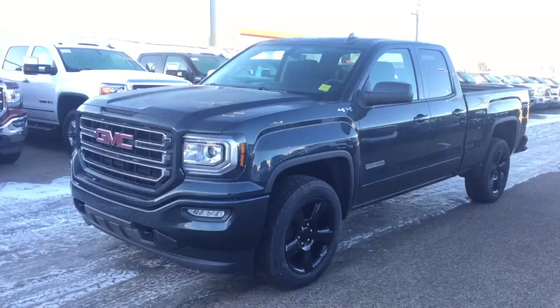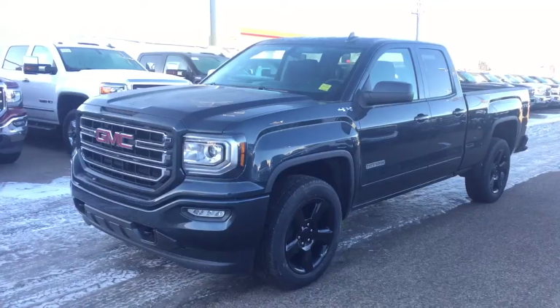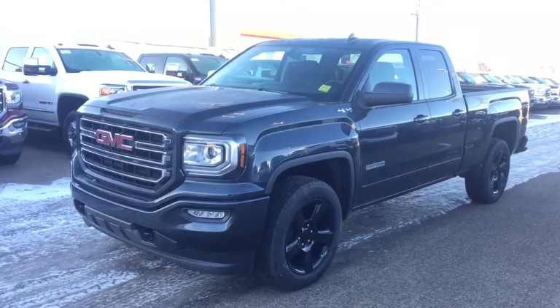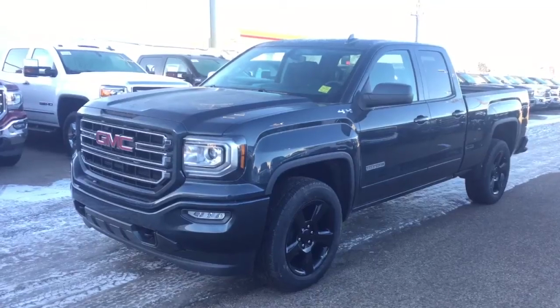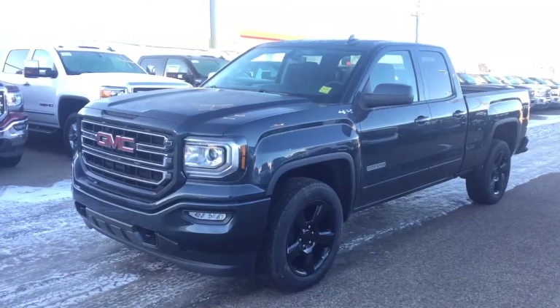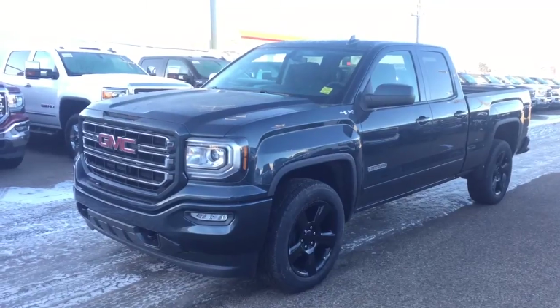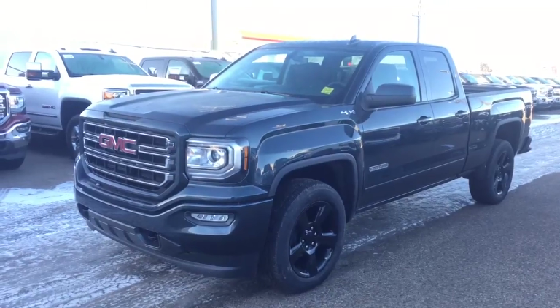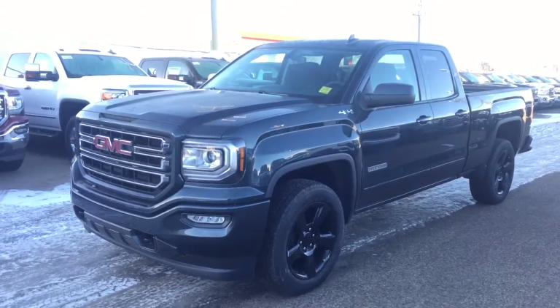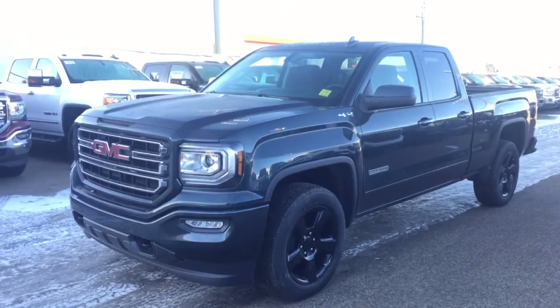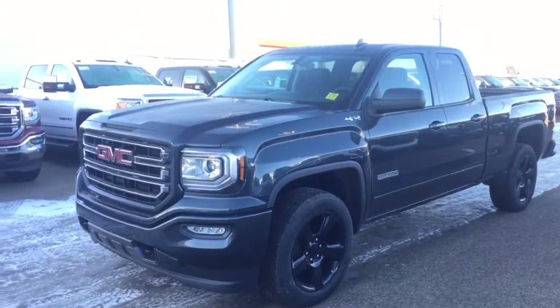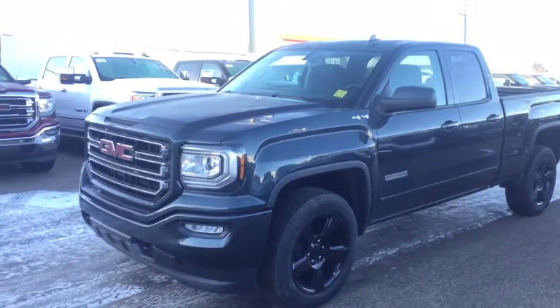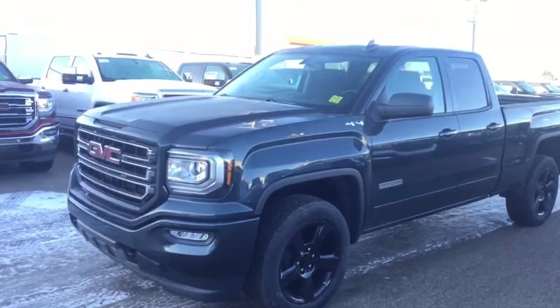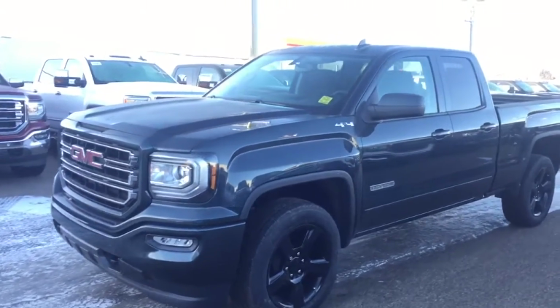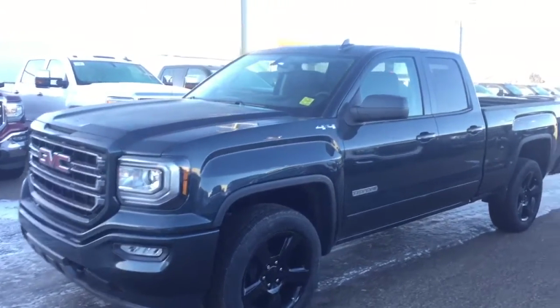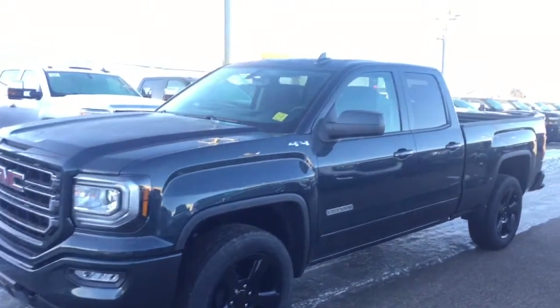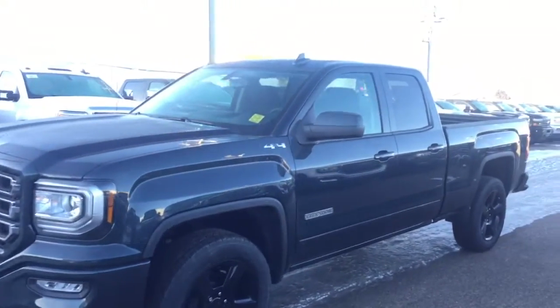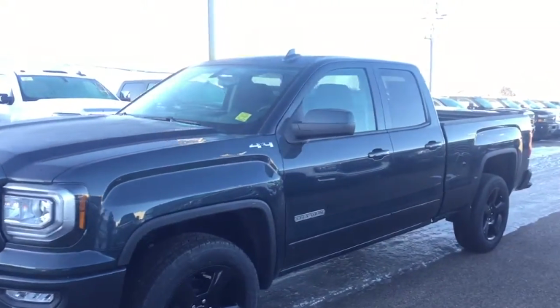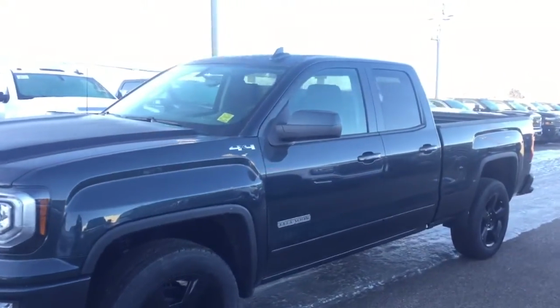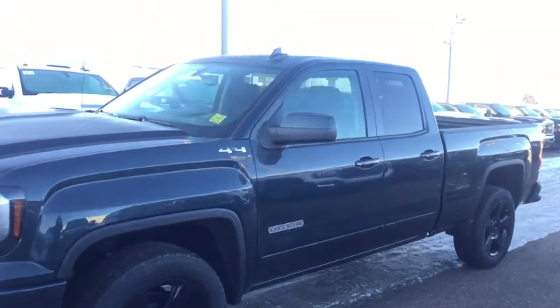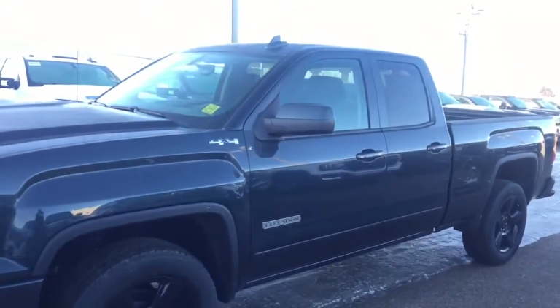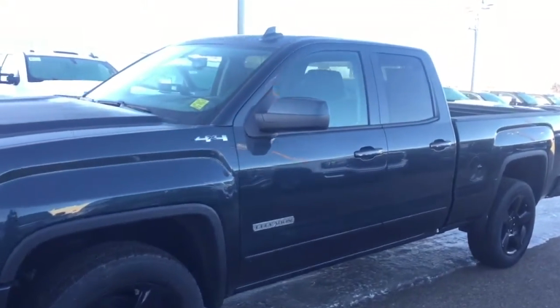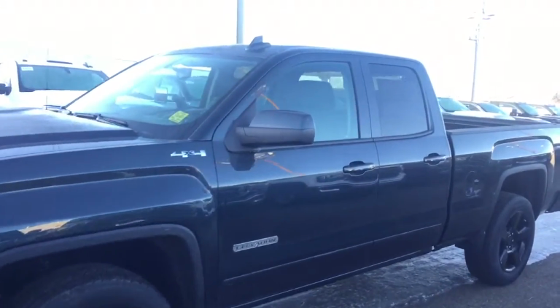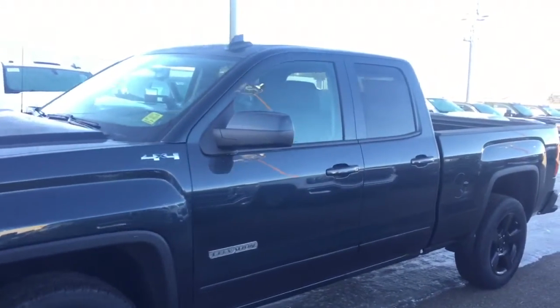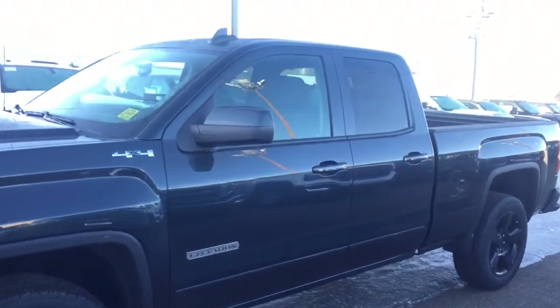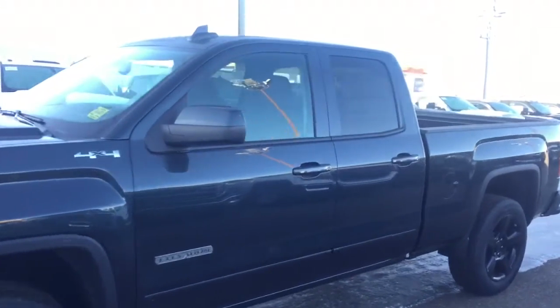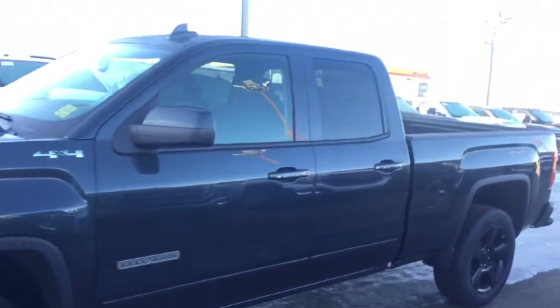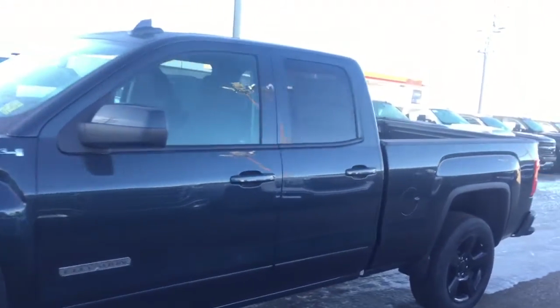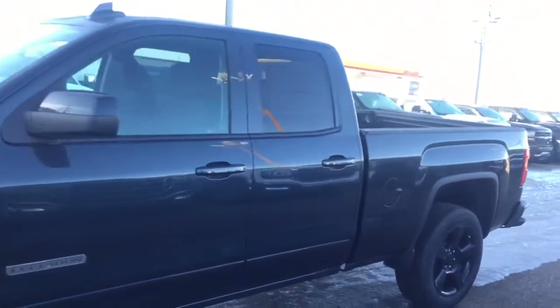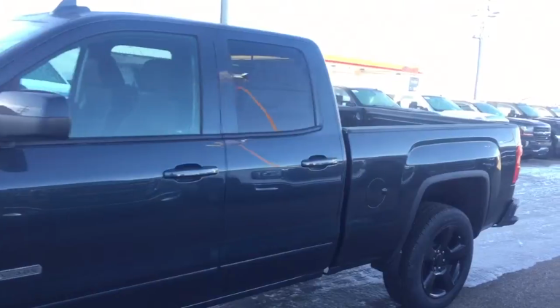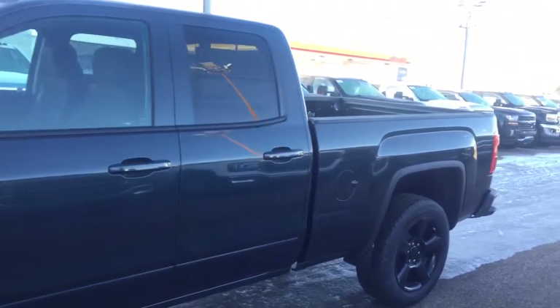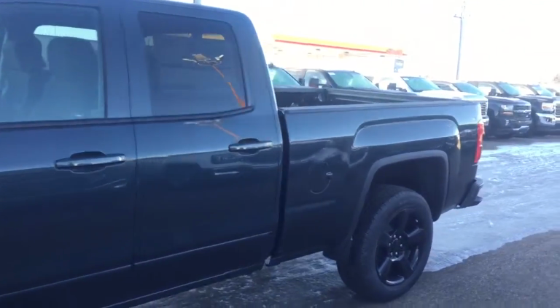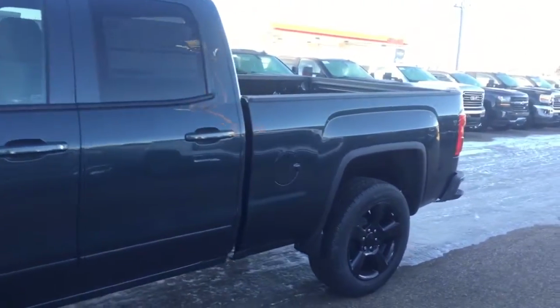Welcome to Davis Chevrolet. This is a 2017 GMC Sierra in colour grey.